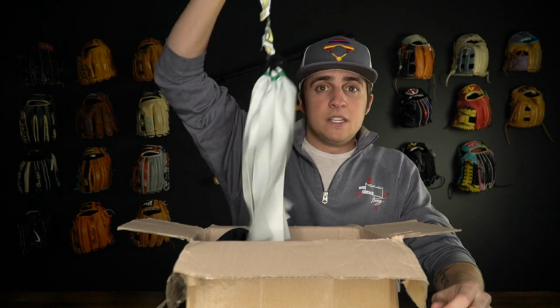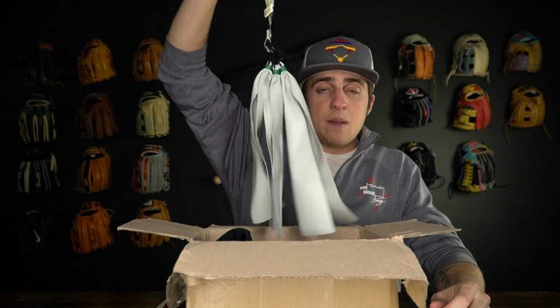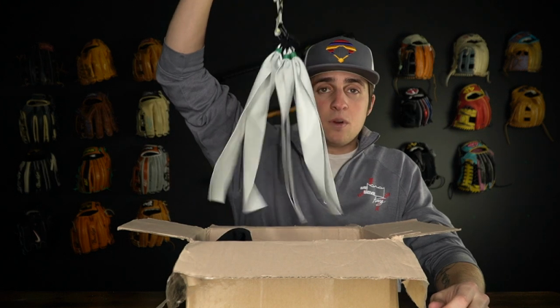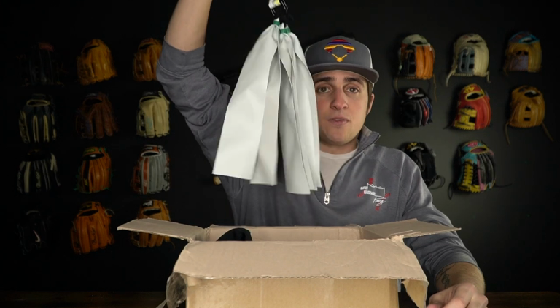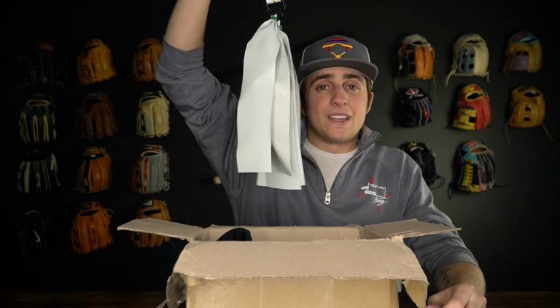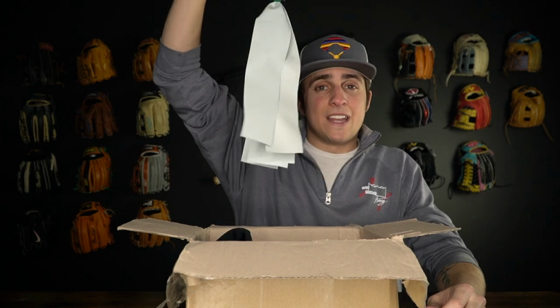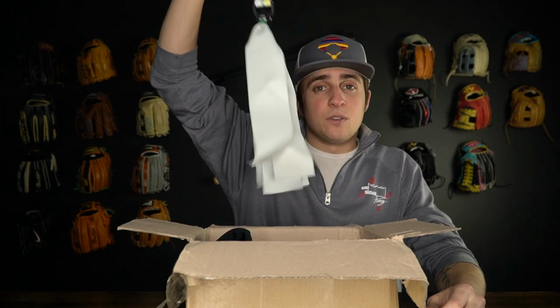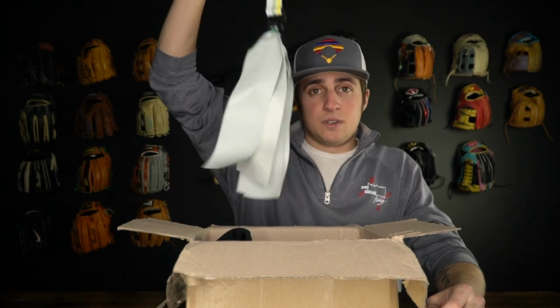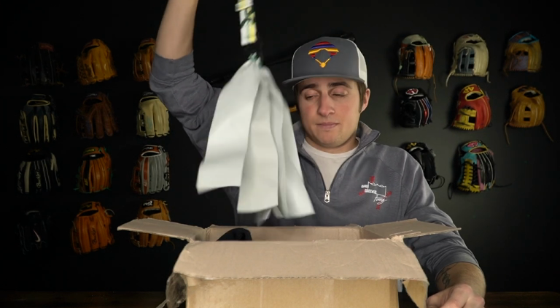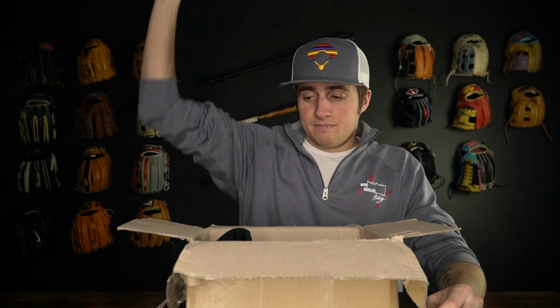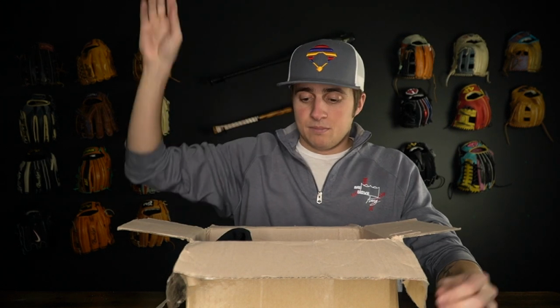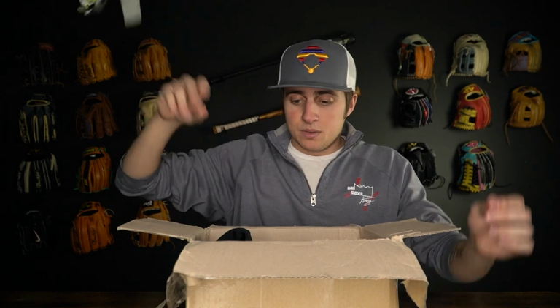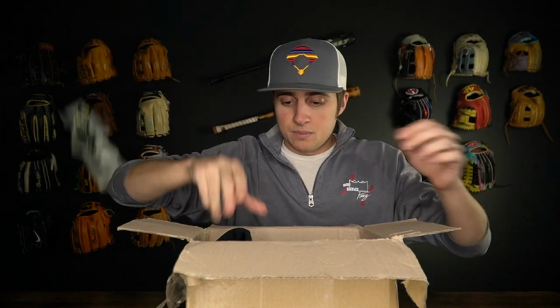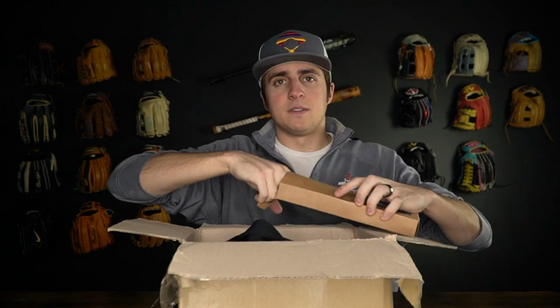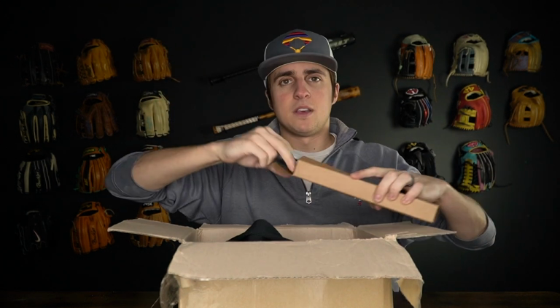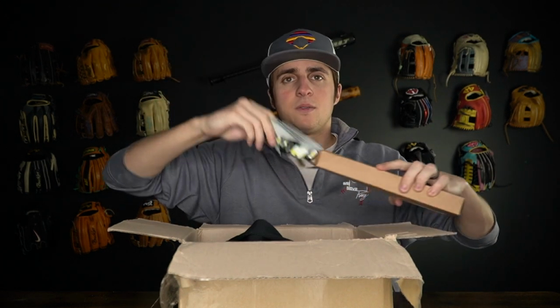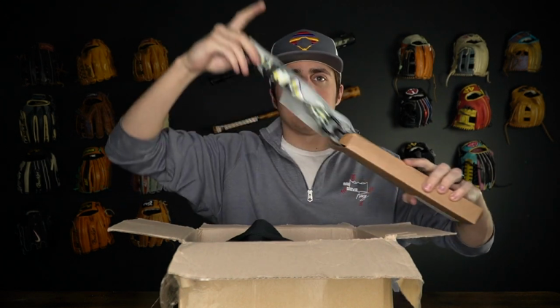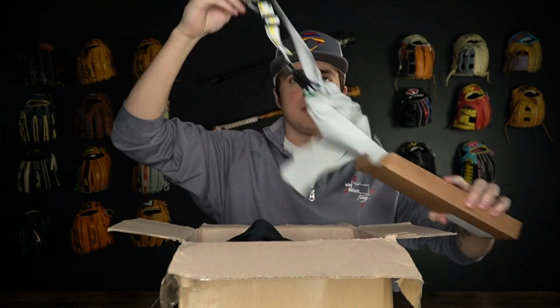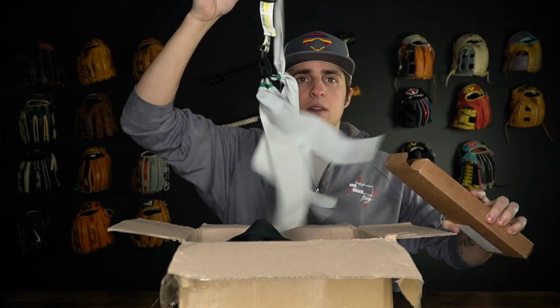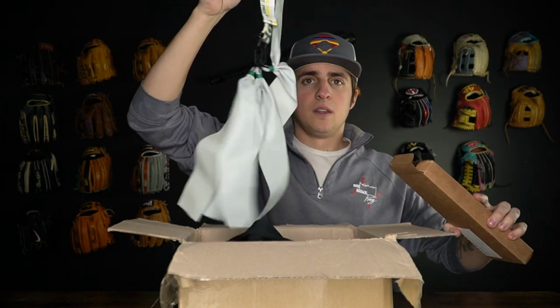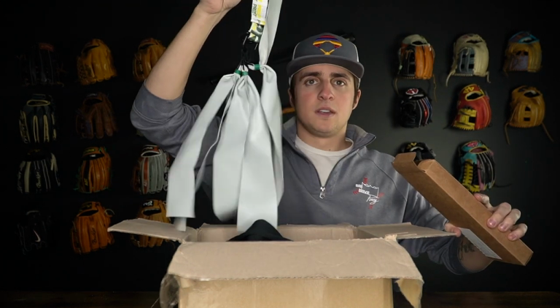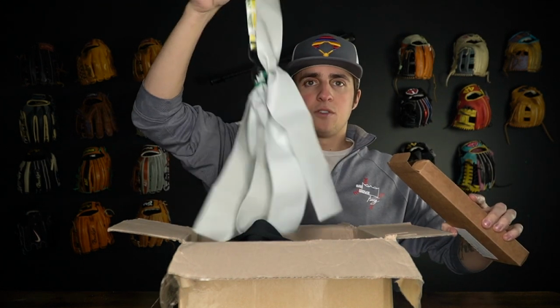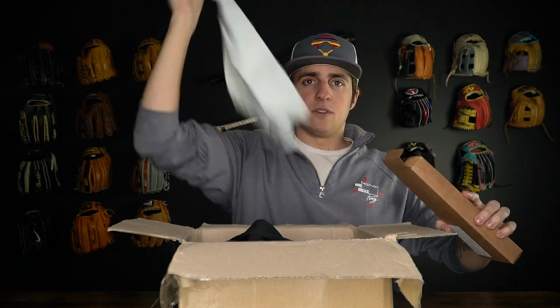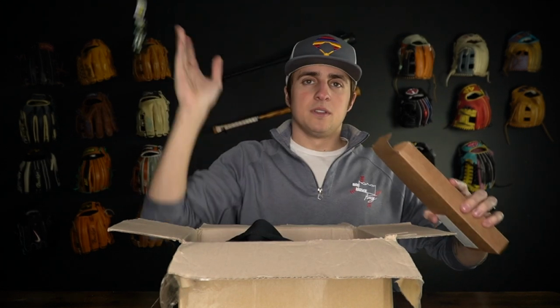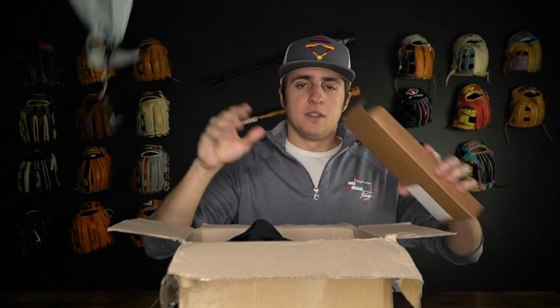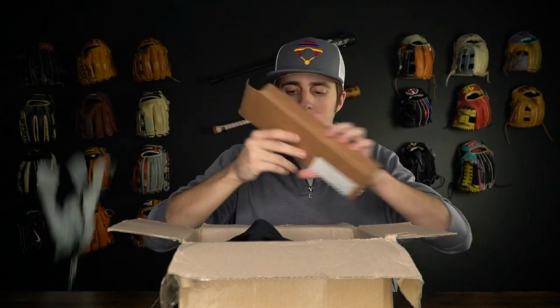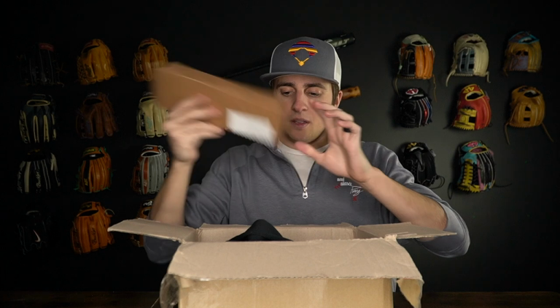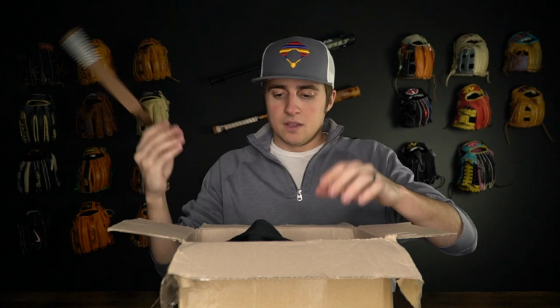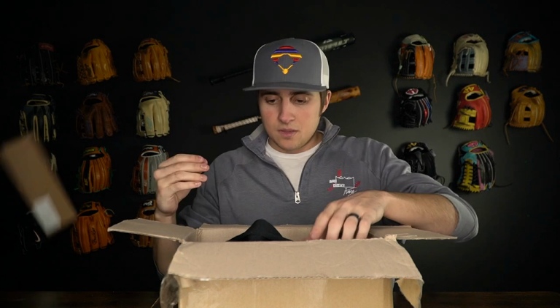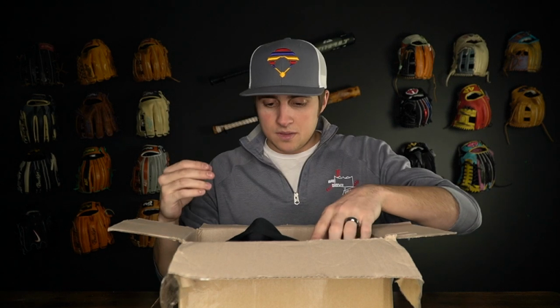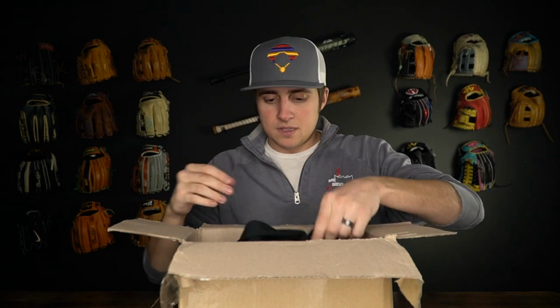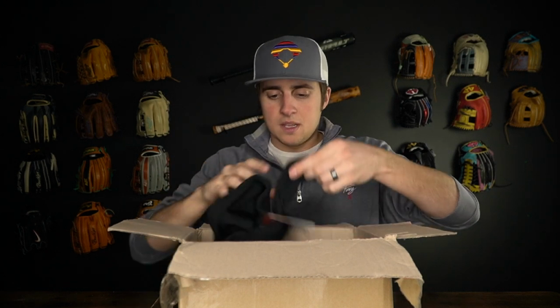These bad boys are for the towel drill. Here's another one — towel drill. Sick.